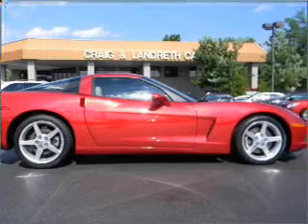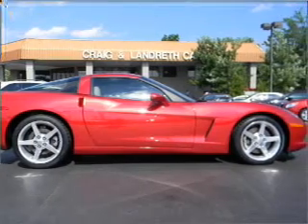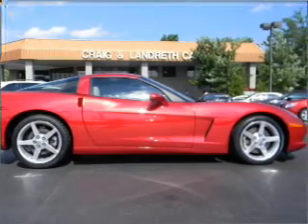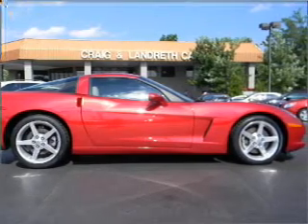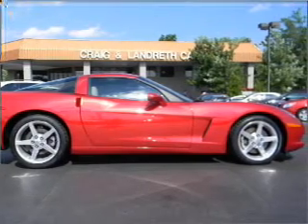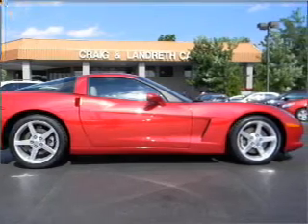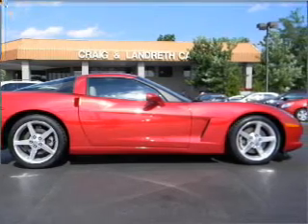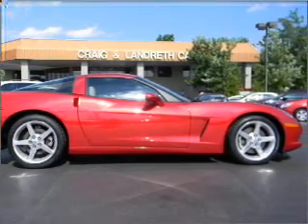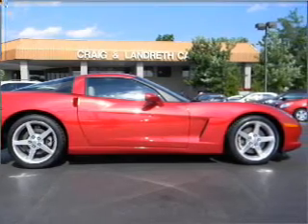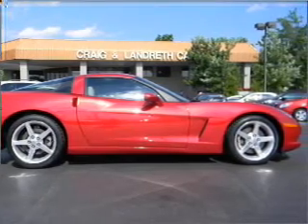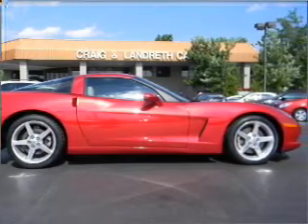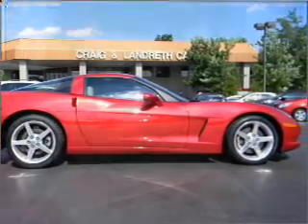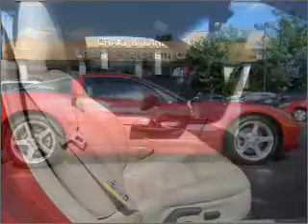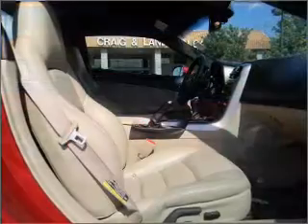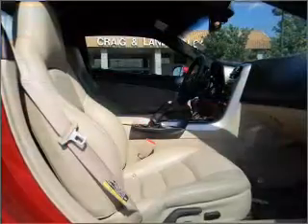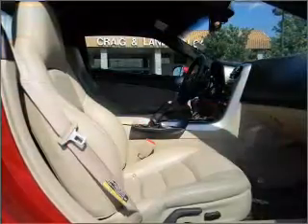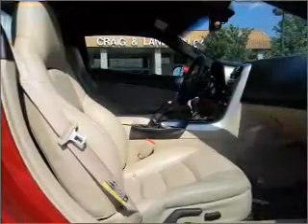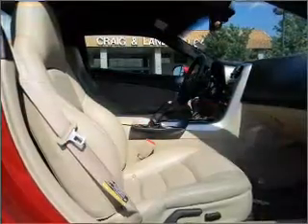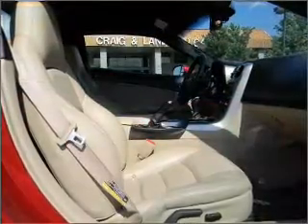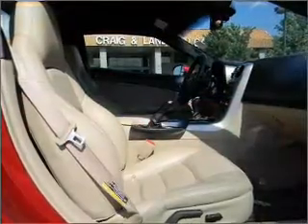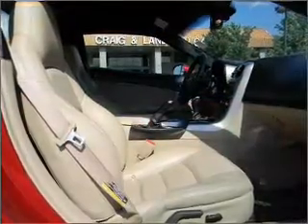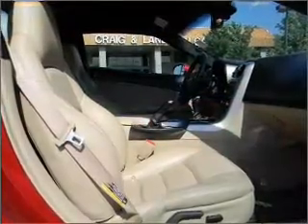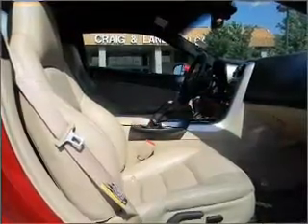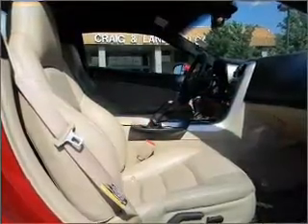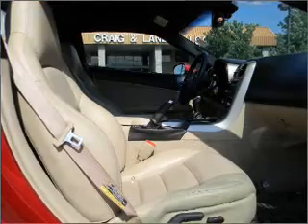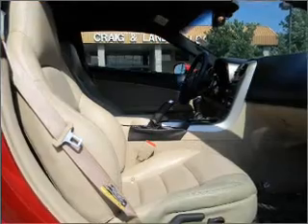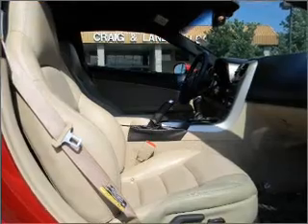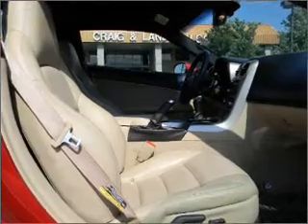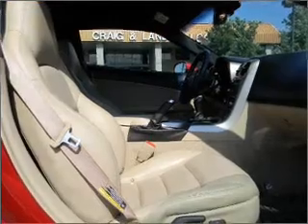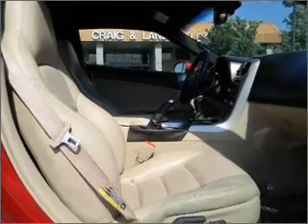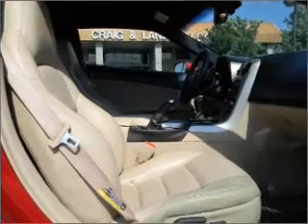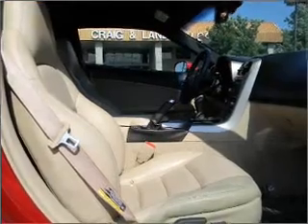We would love to put you in the driver's seat of this Corvette. Please contact us for more information.